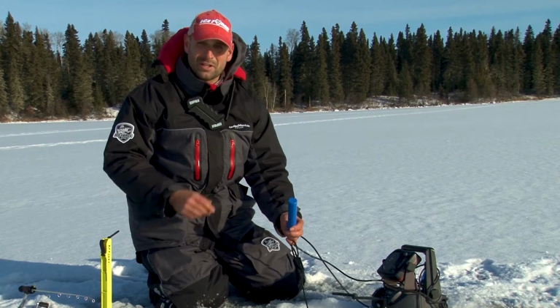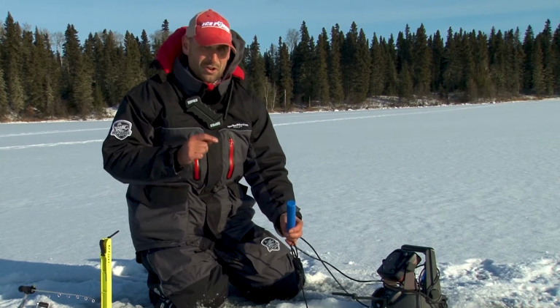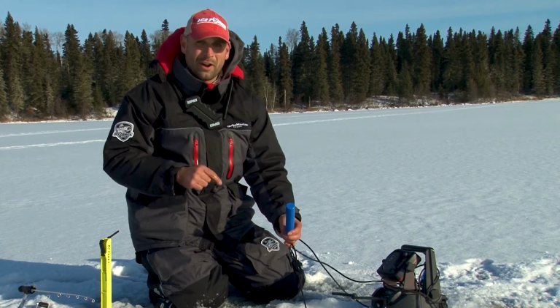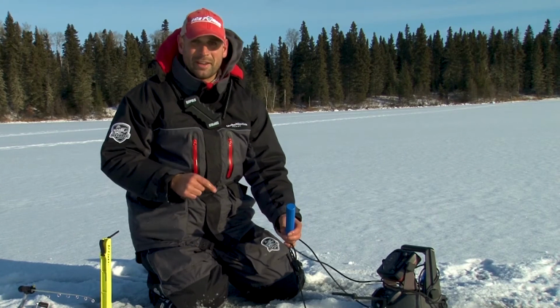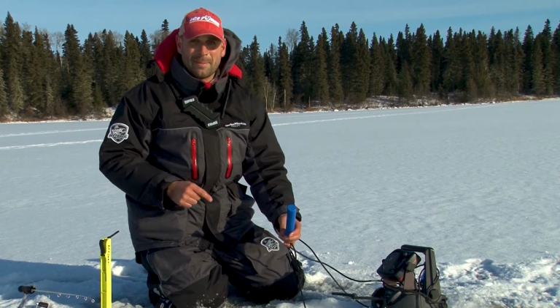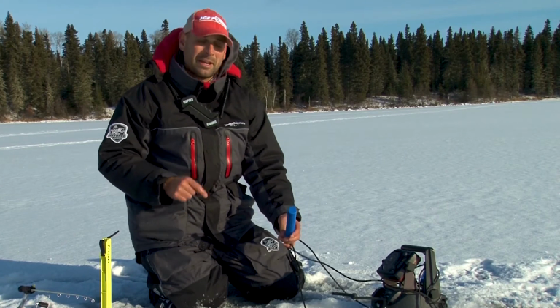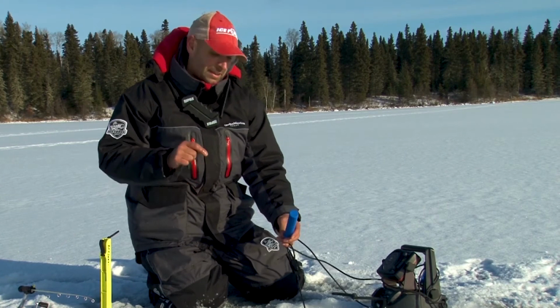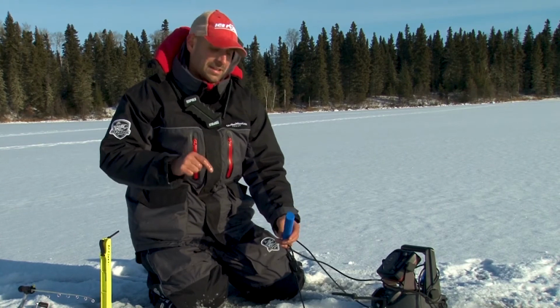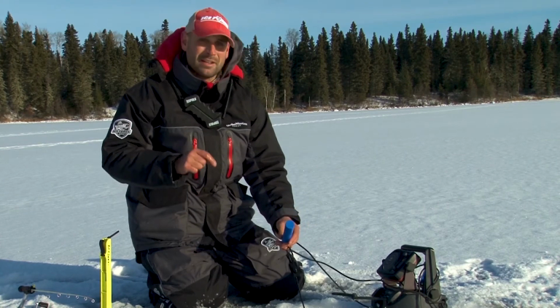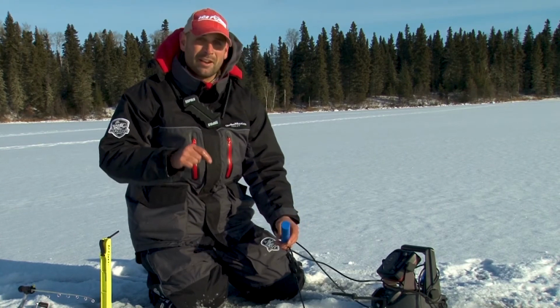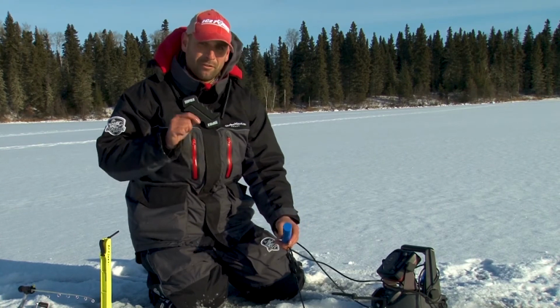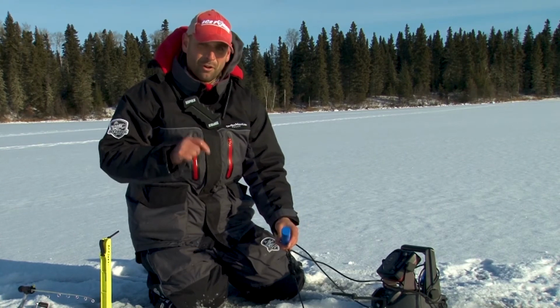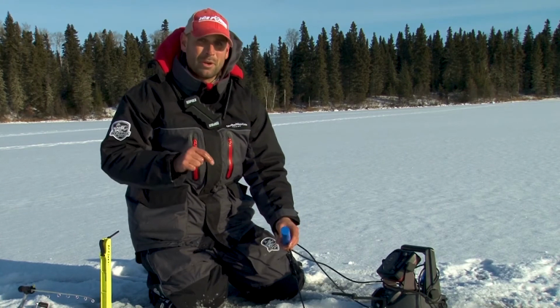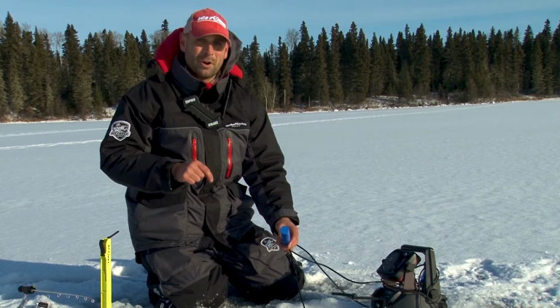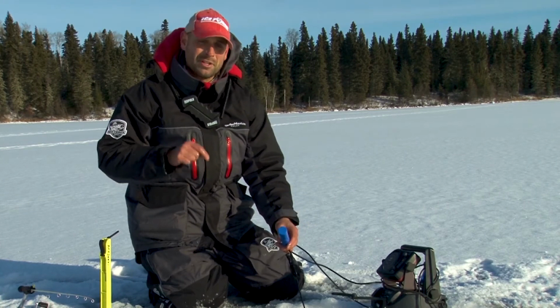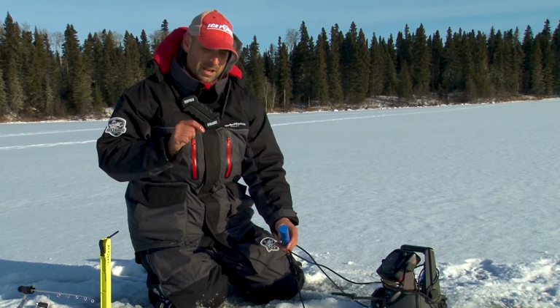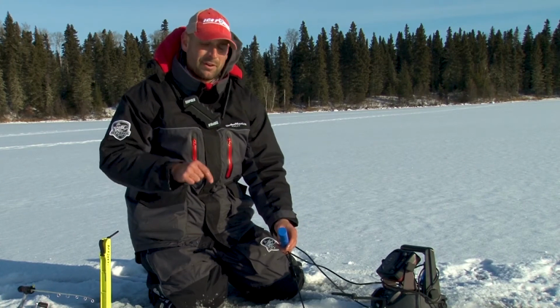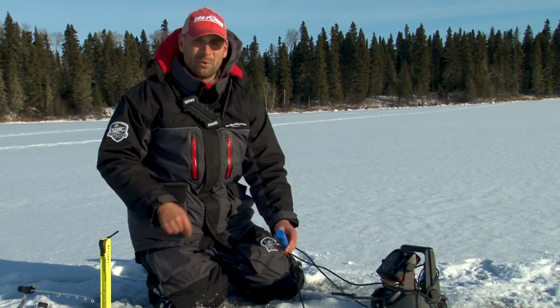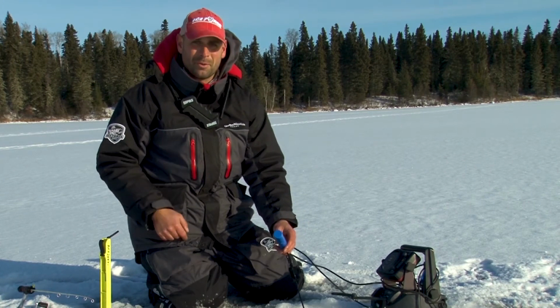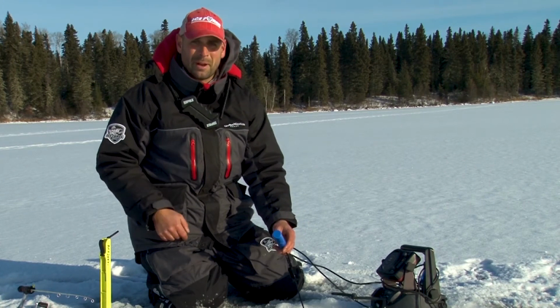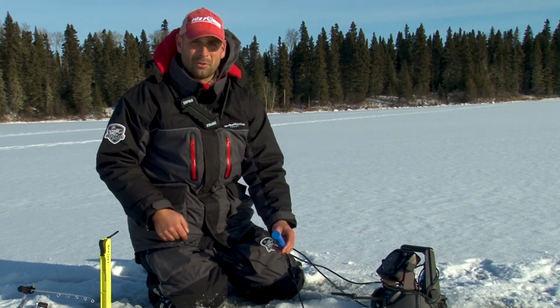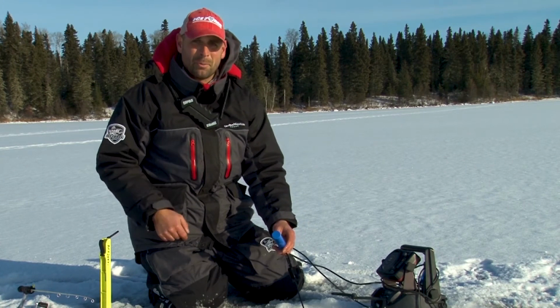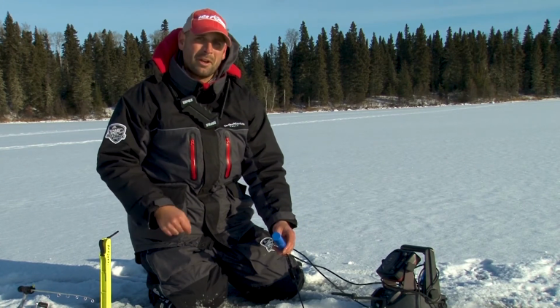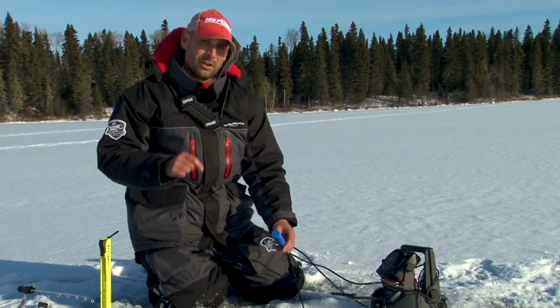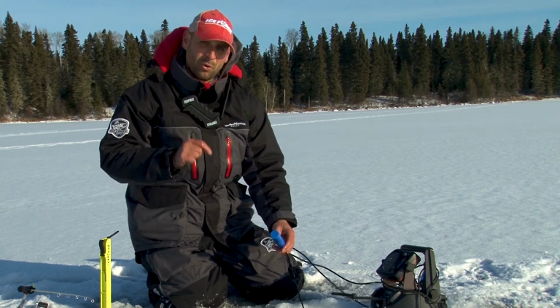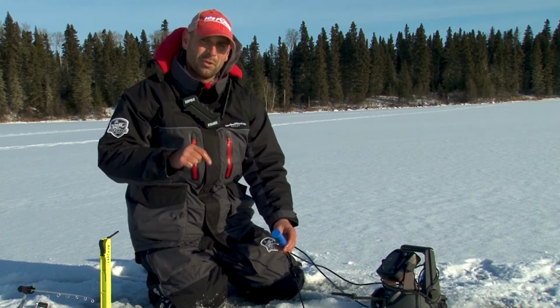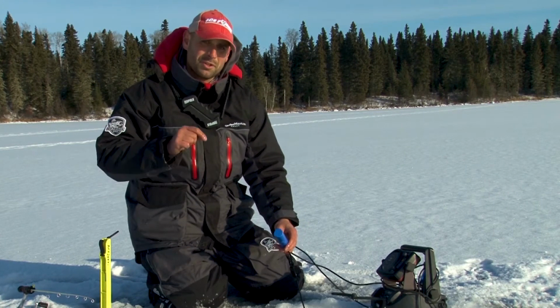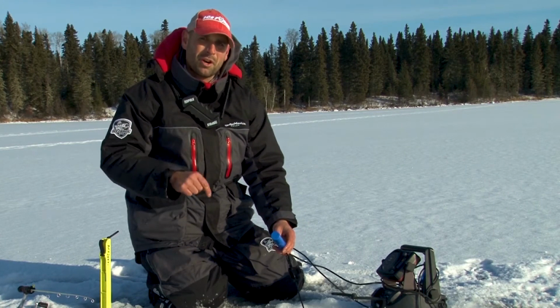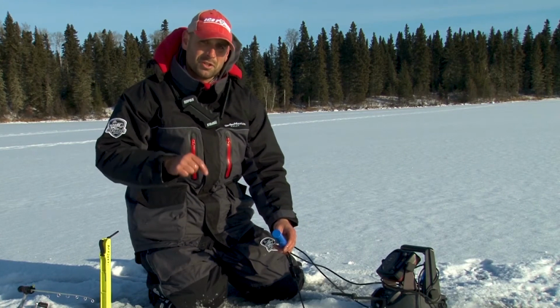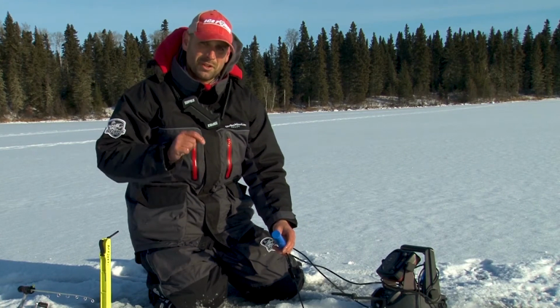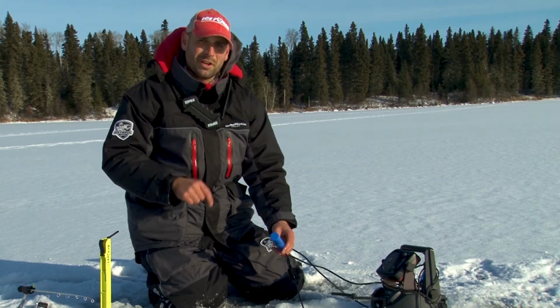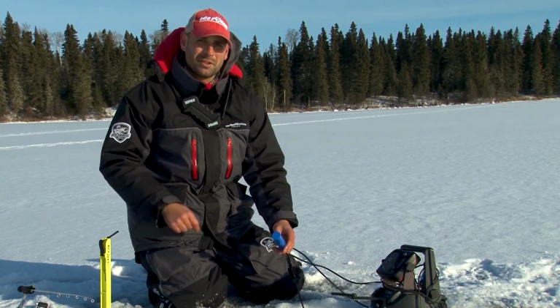It is not a gimmick. This thing fully works, even in northern Manitoba, in the coldest, harshest conditions.